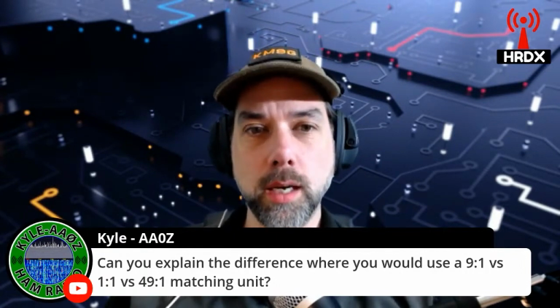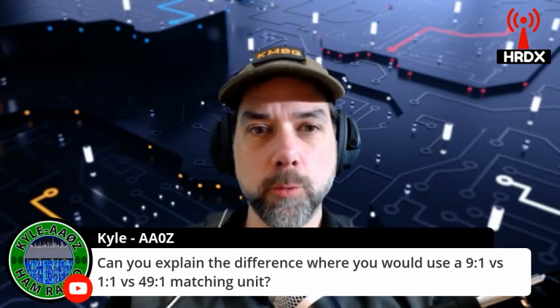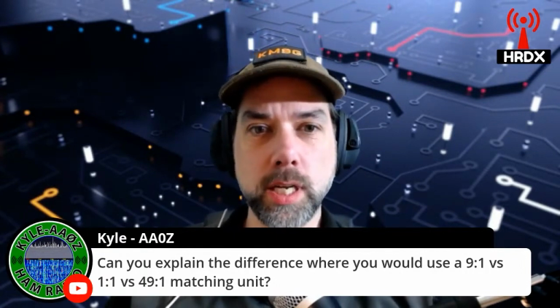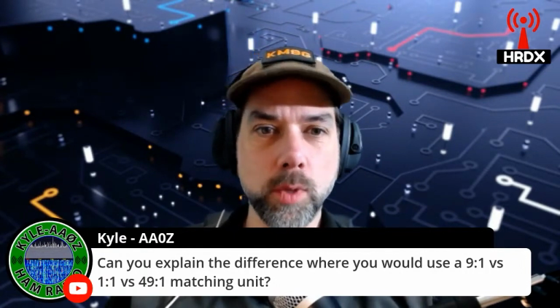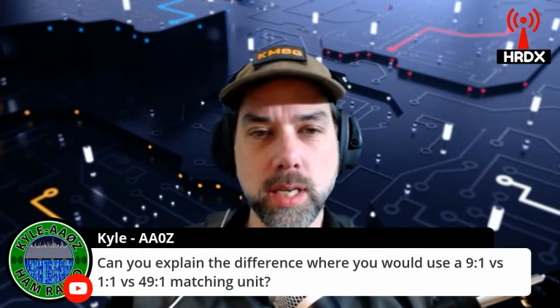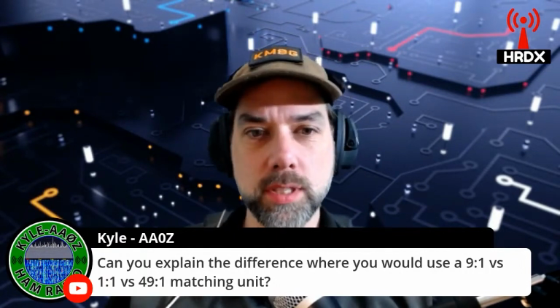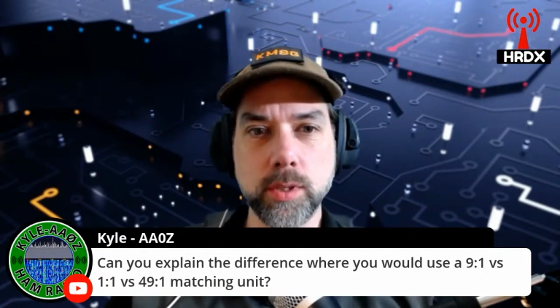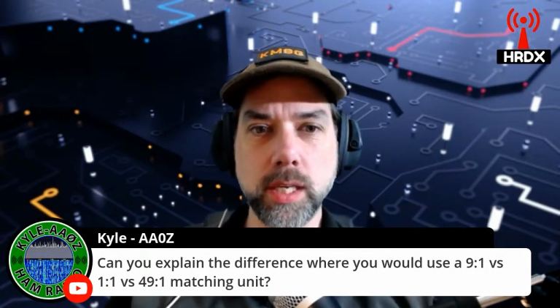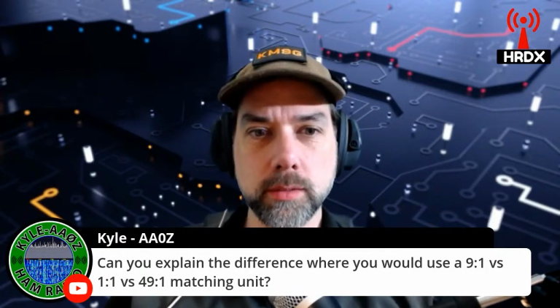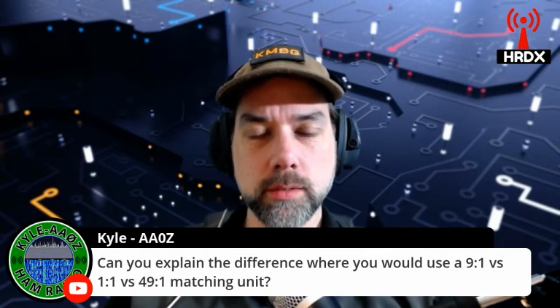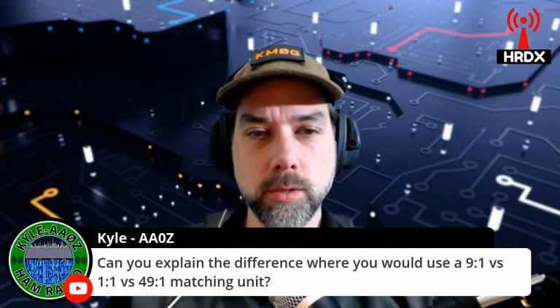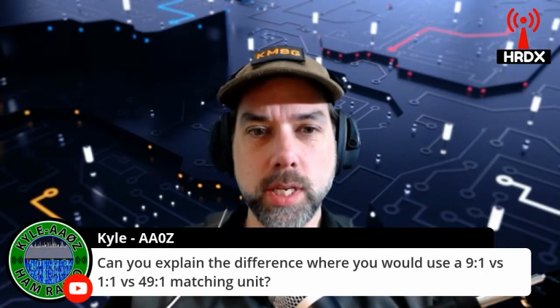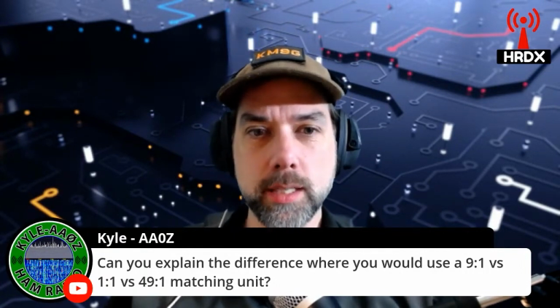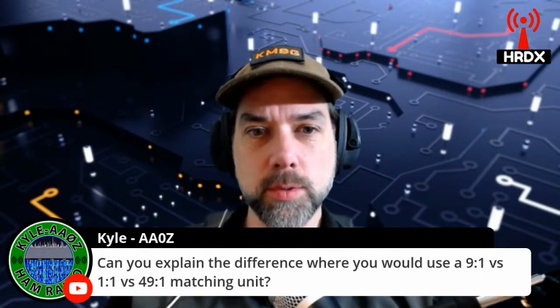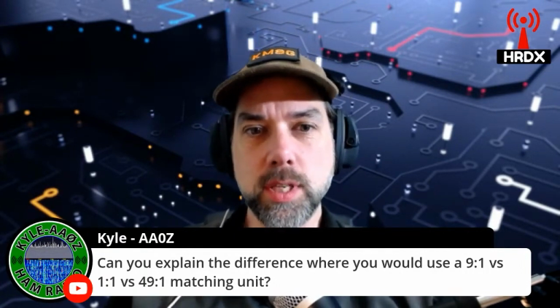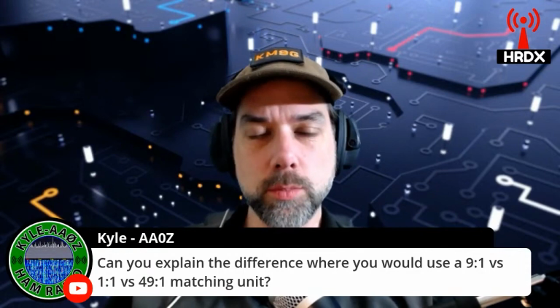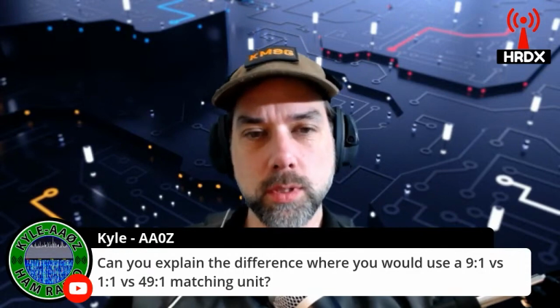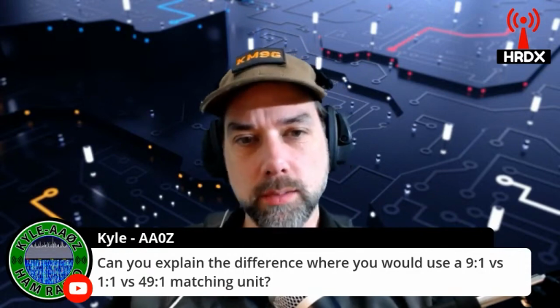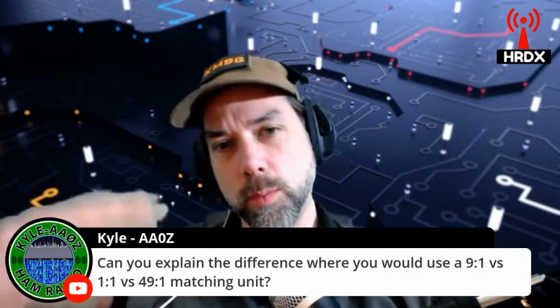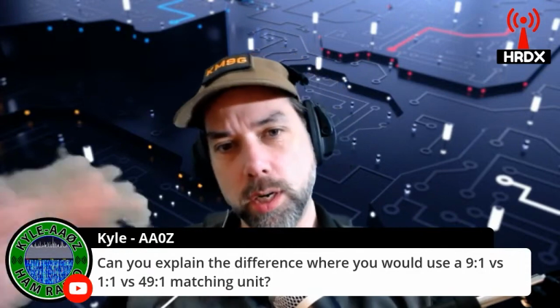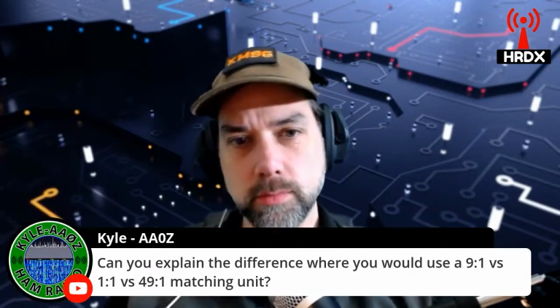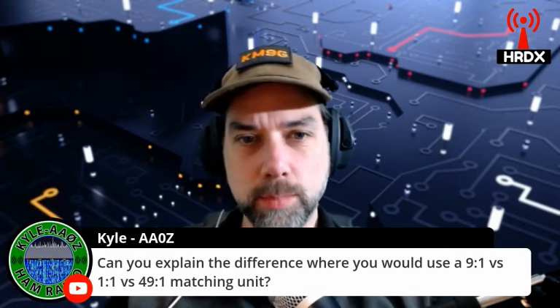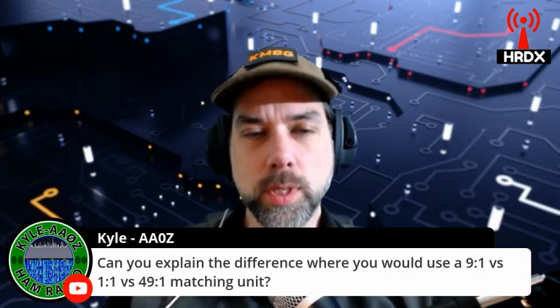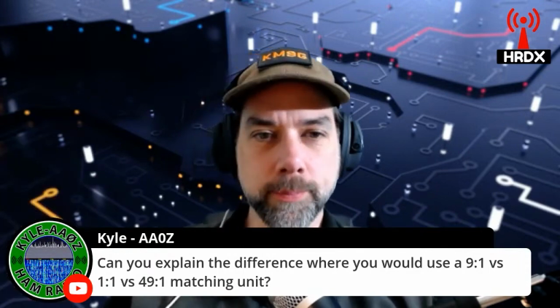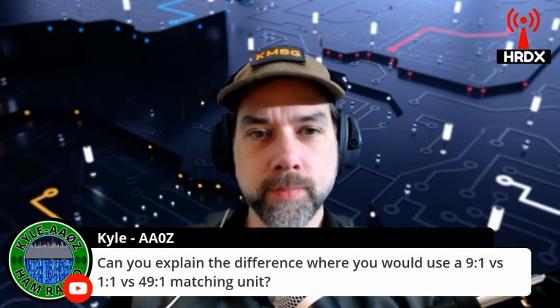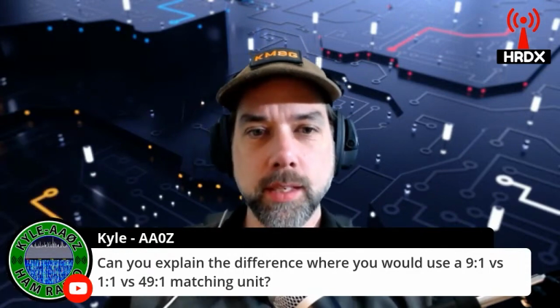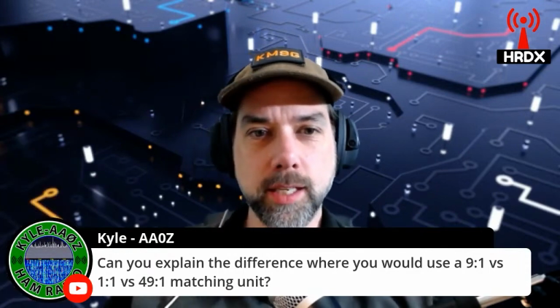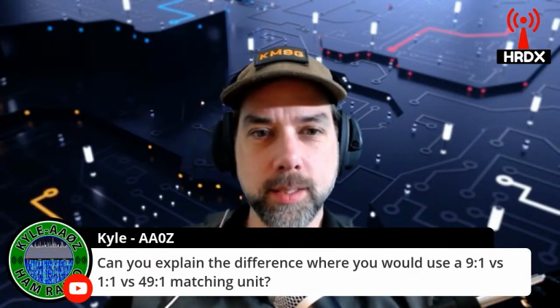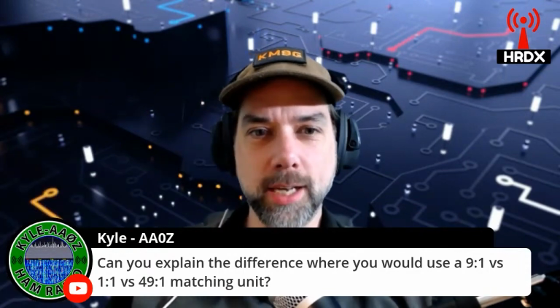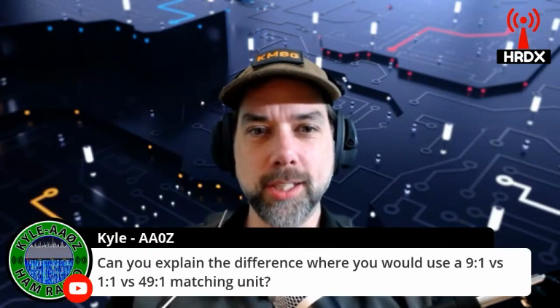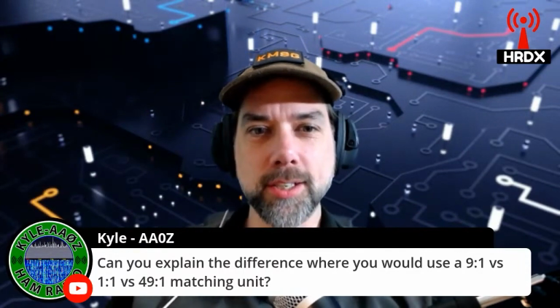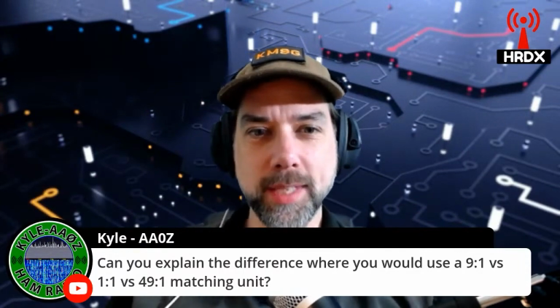49-to-1 is kind of a similar thing — 49 times 50 ohms, somewhere in between. And then I'll let the mechanical engineer speak.